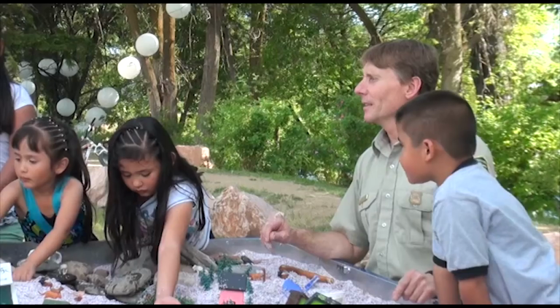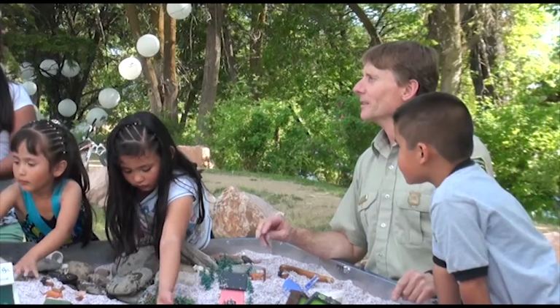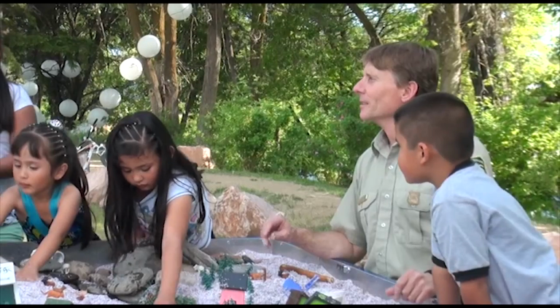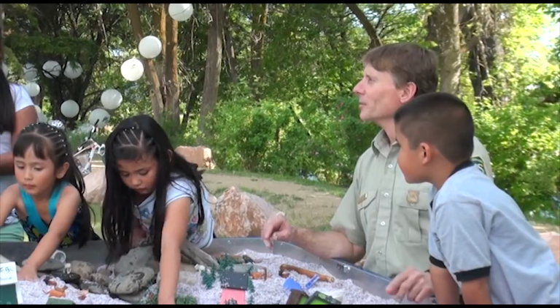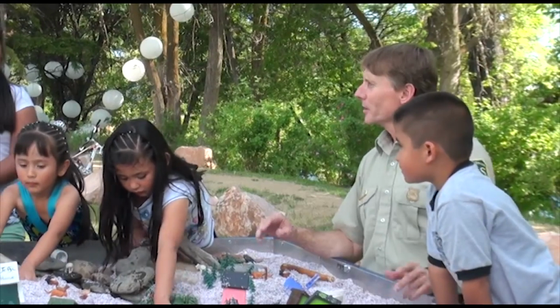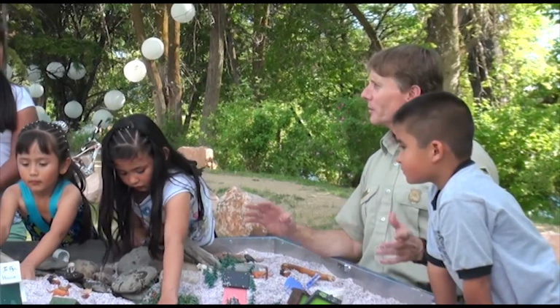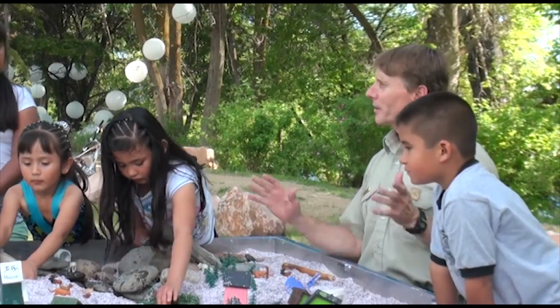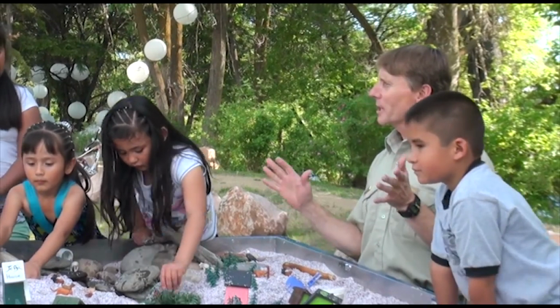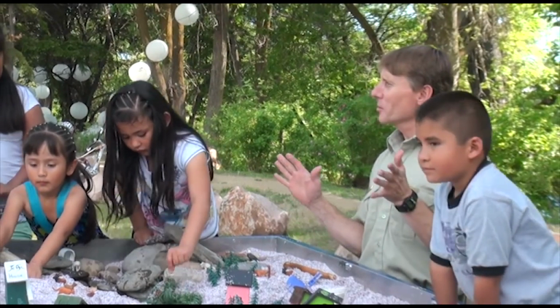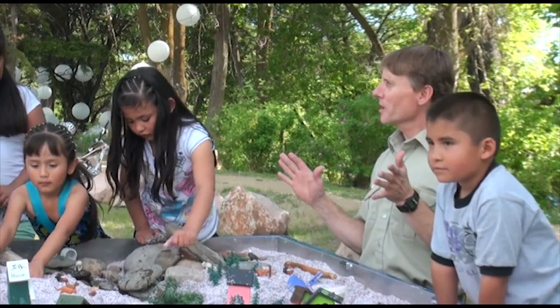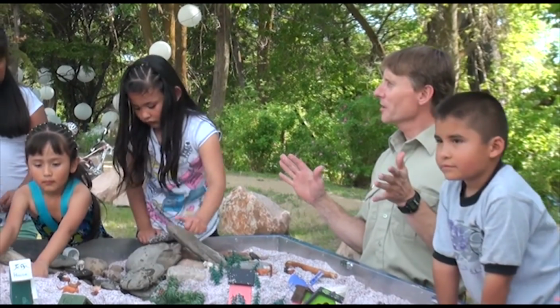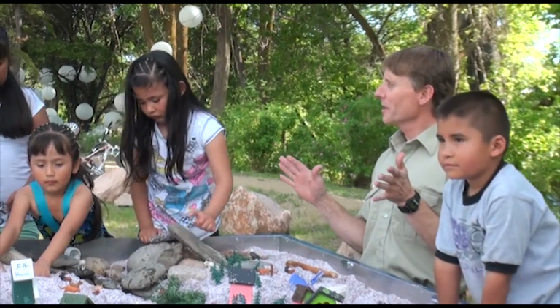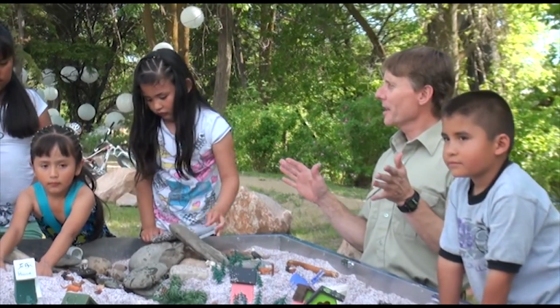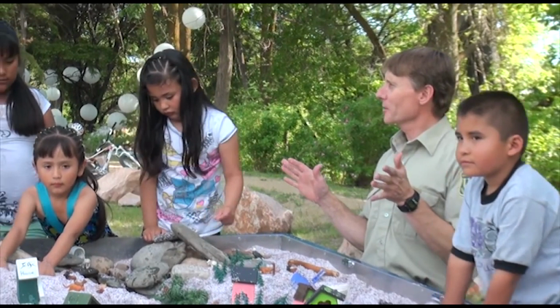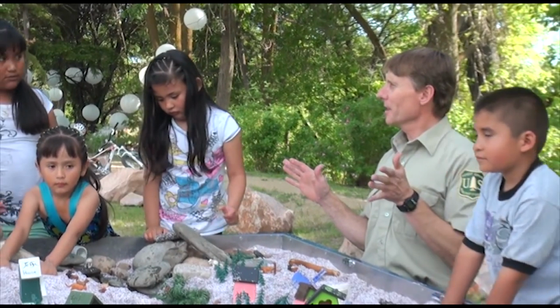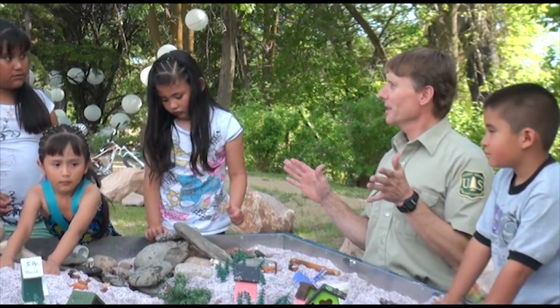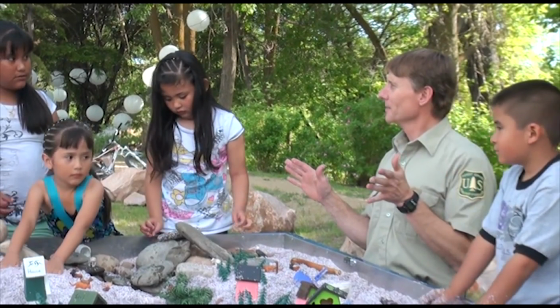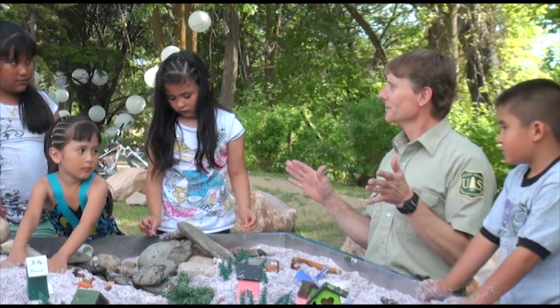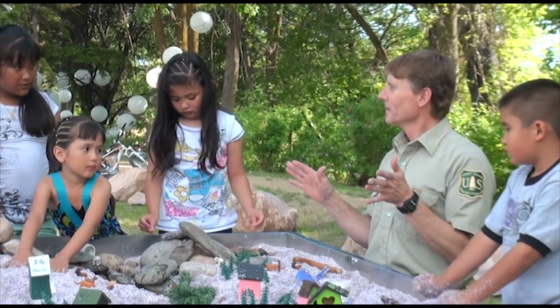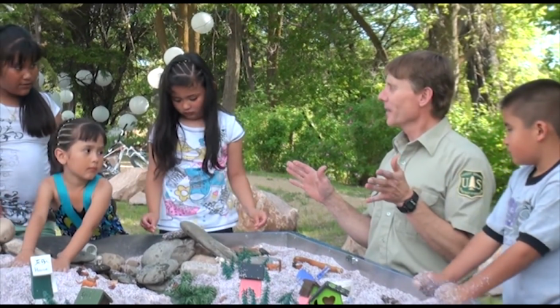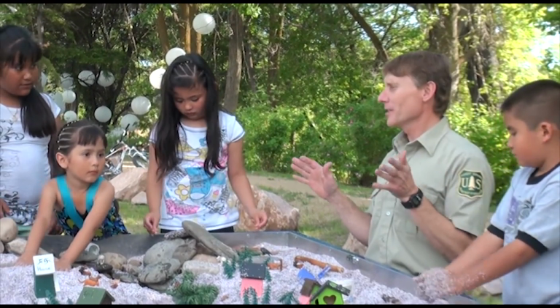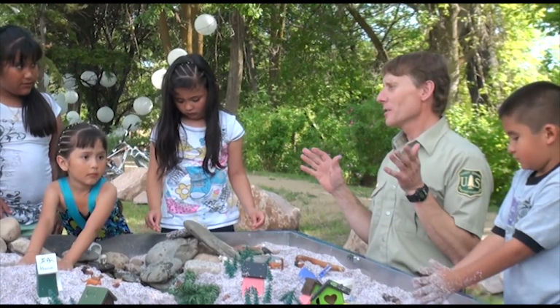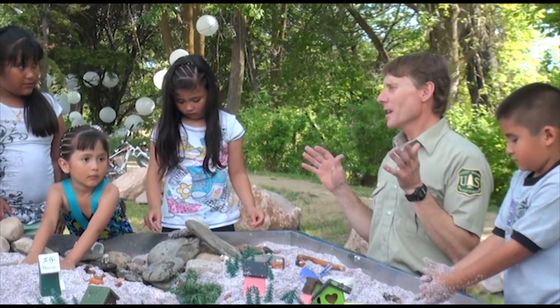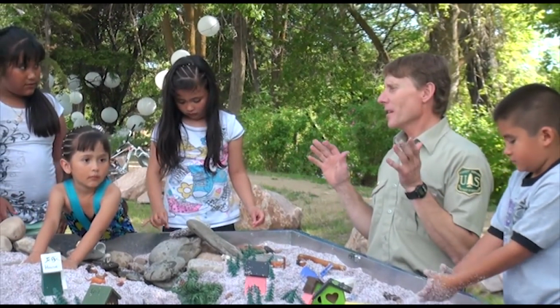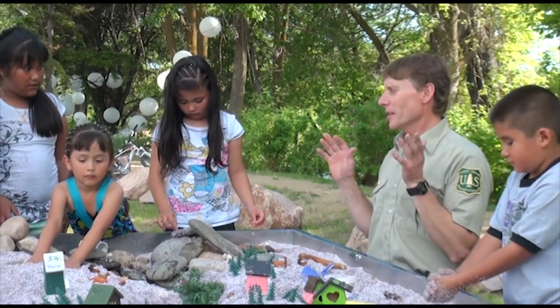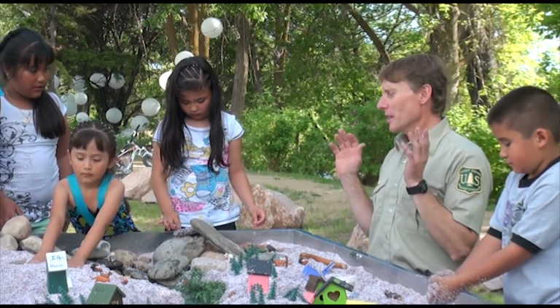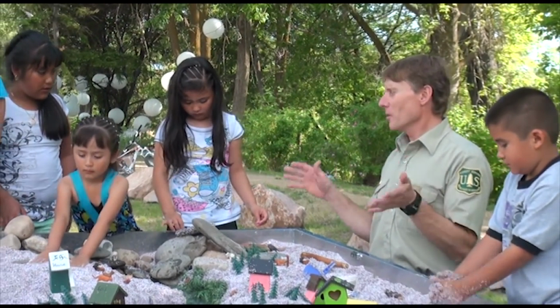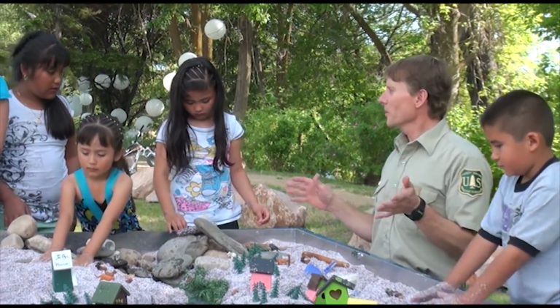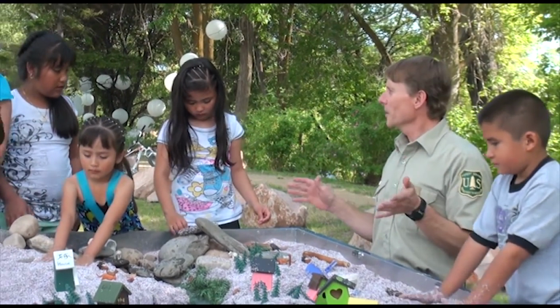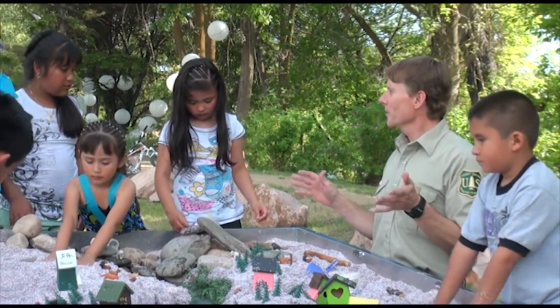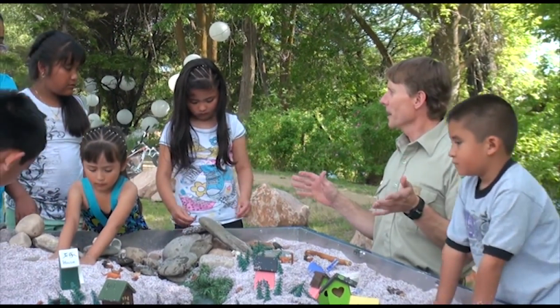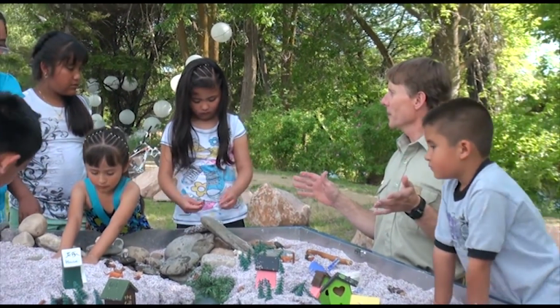My name is Jeff Brugink and I'm the Regional Soil Scientist for the Forest Service here in Ogden, Utah.